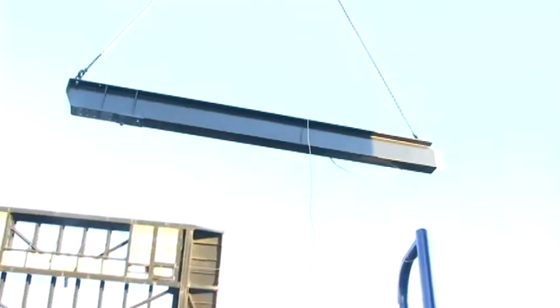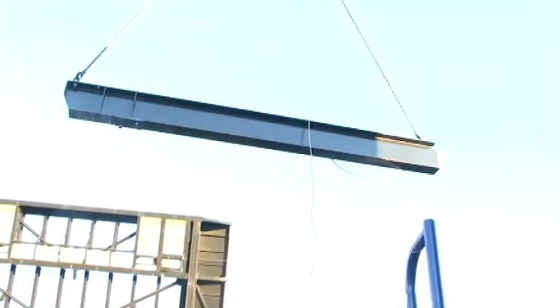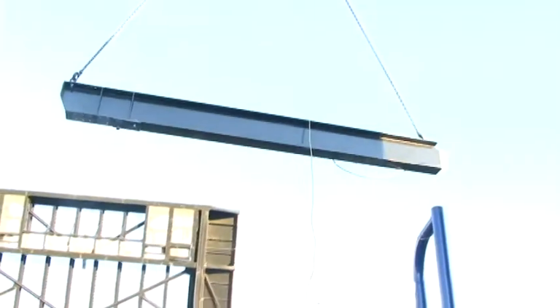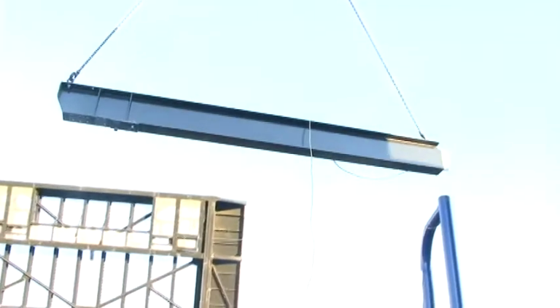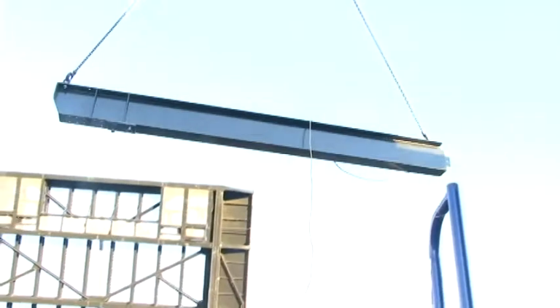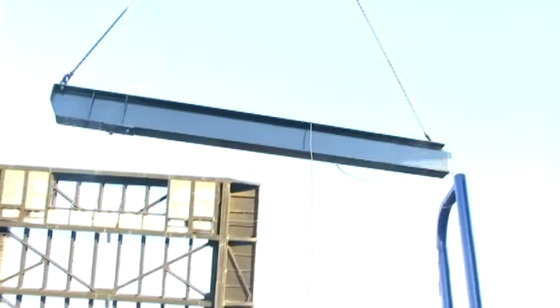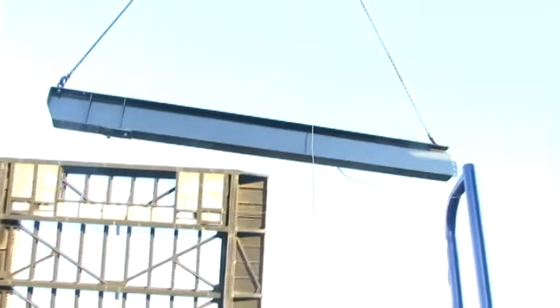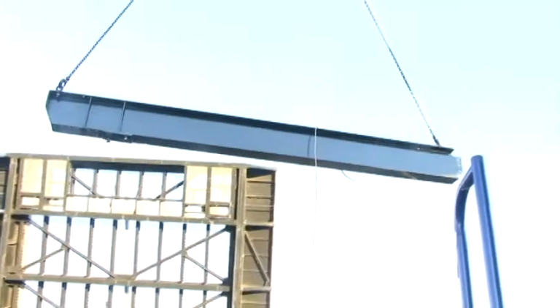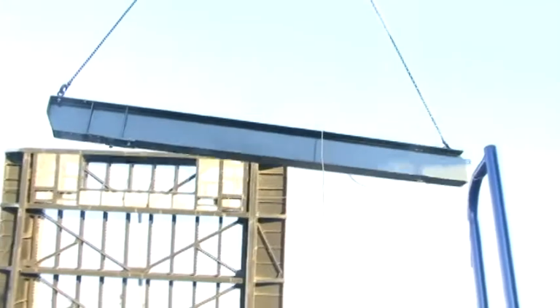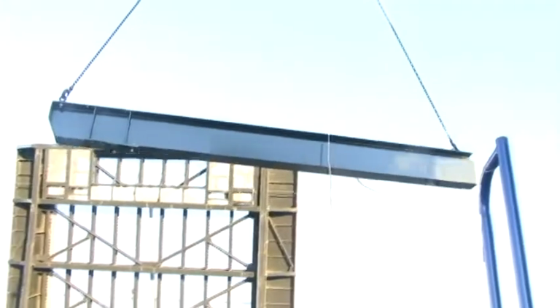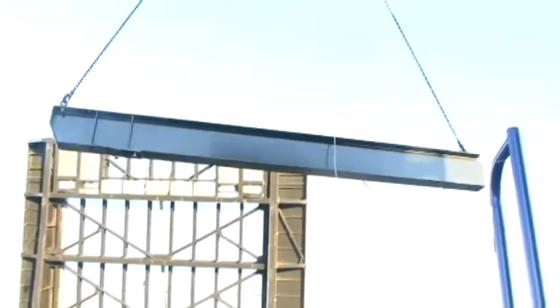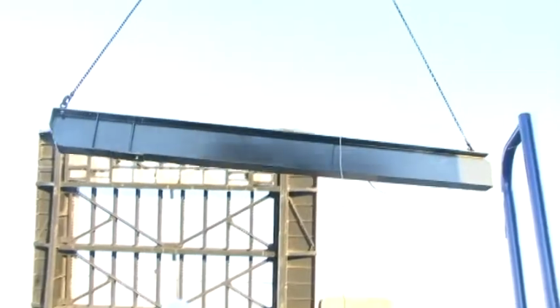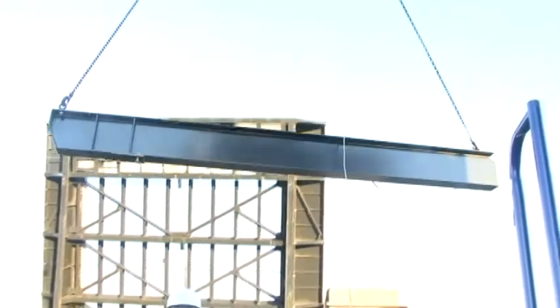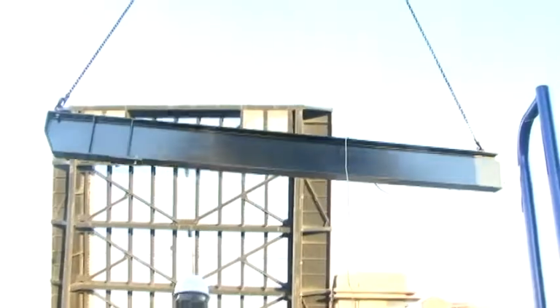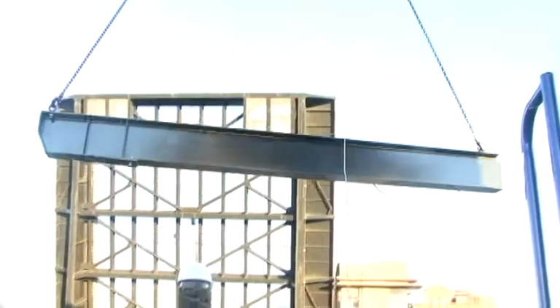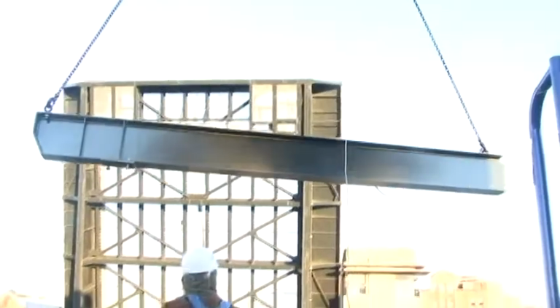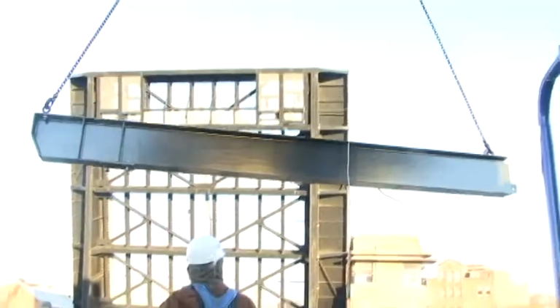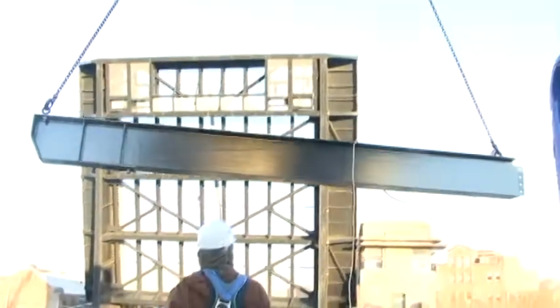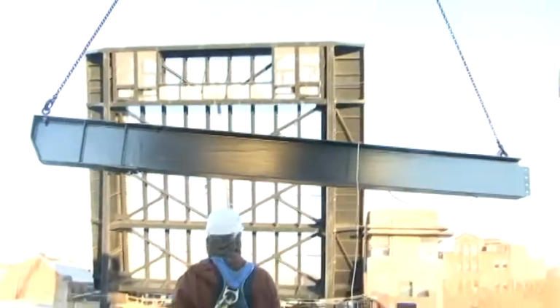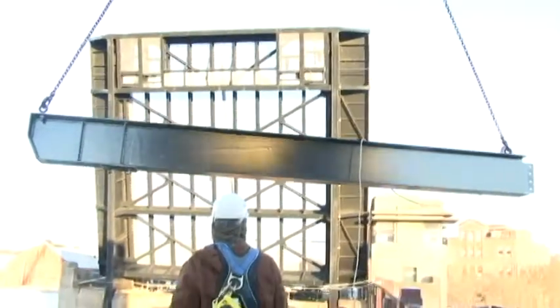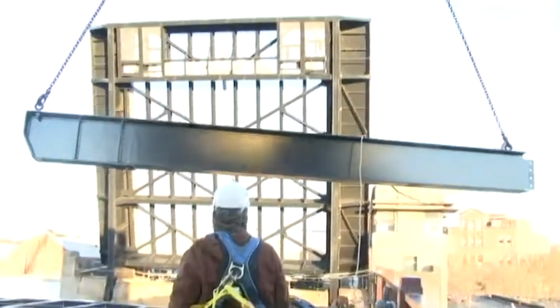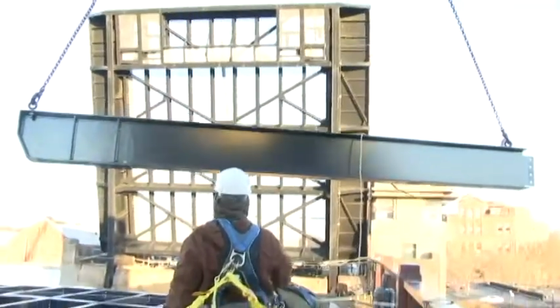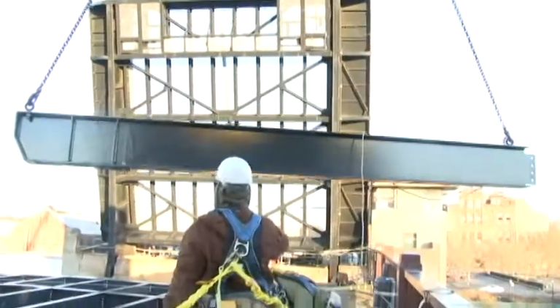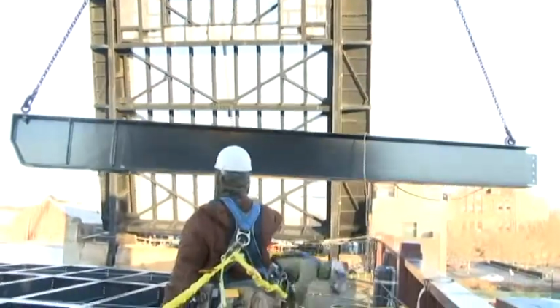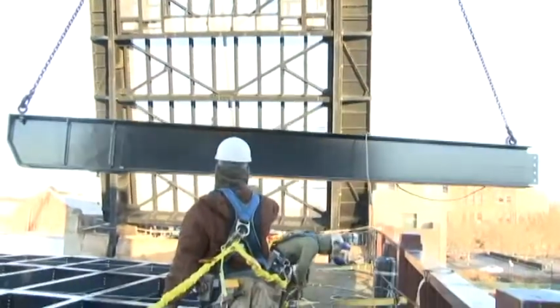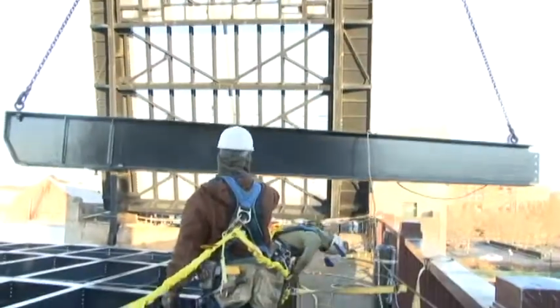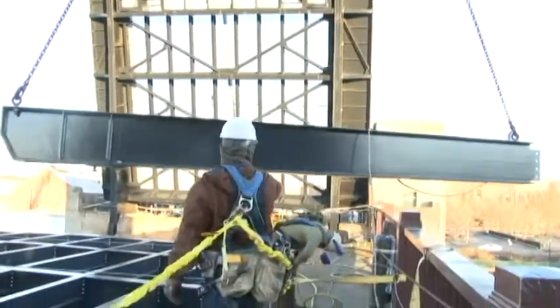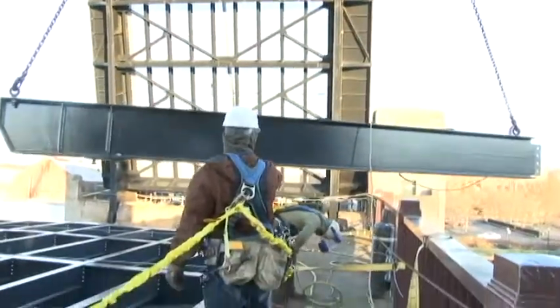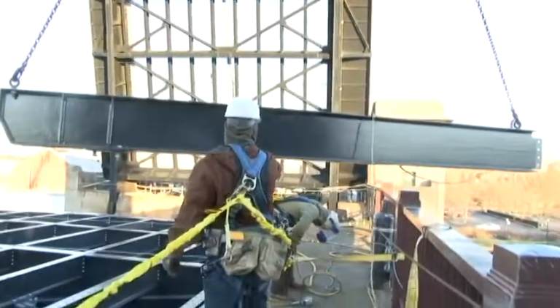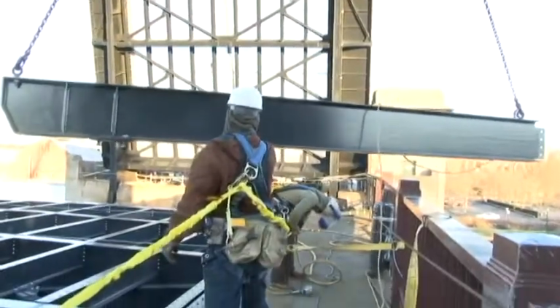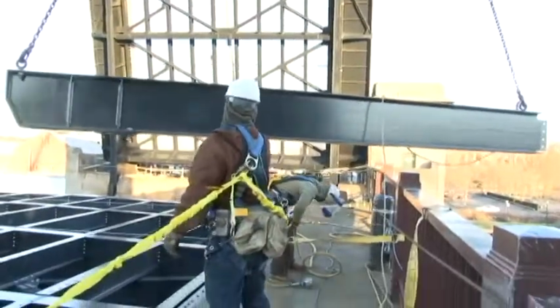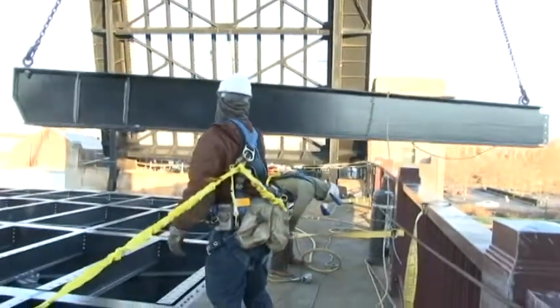Capital Safety offers a wide variety of fall arrest solutions specially designed for bridge work and inspections.